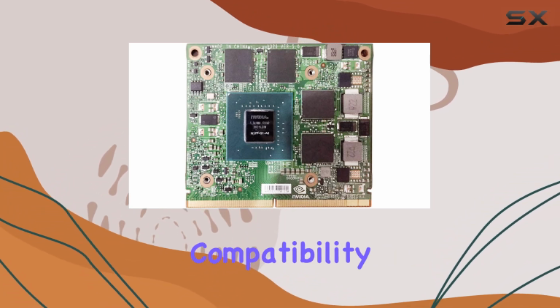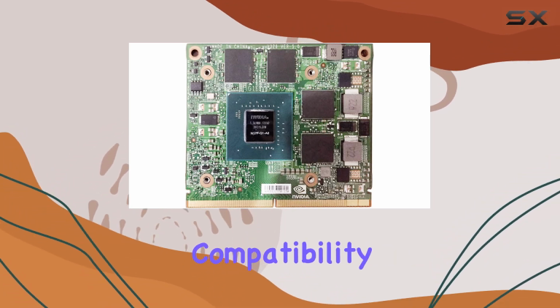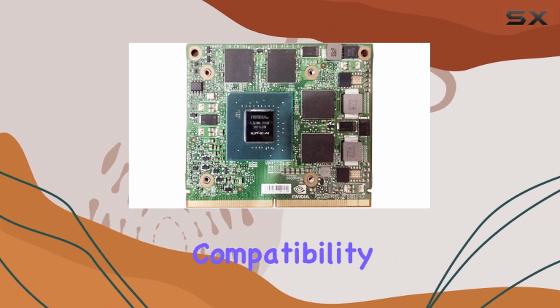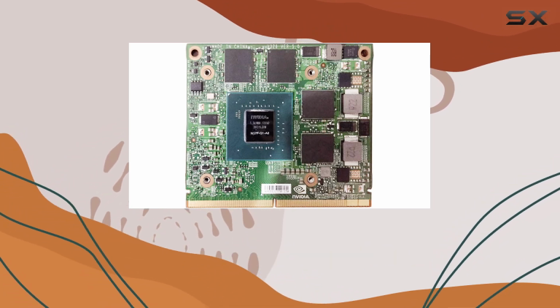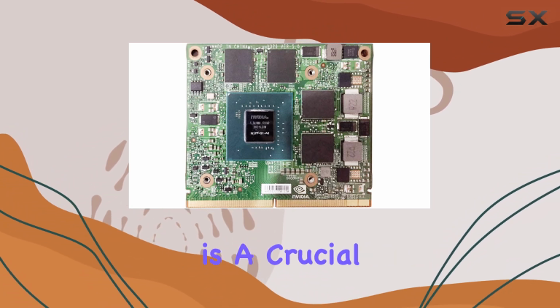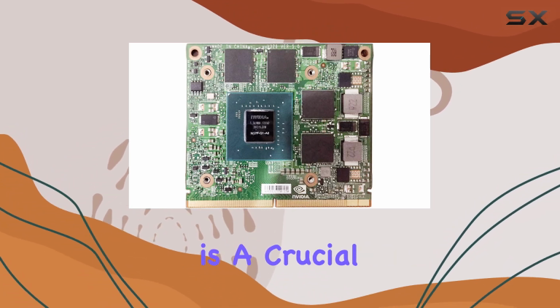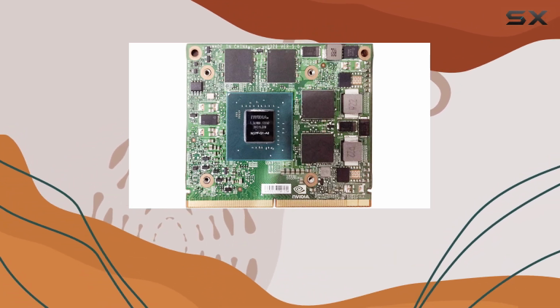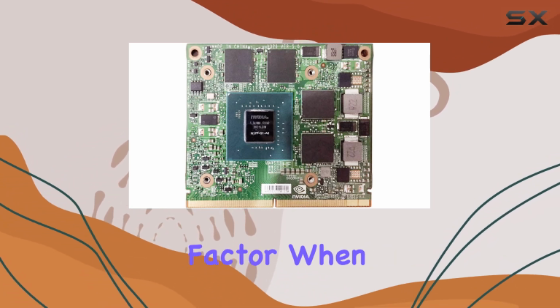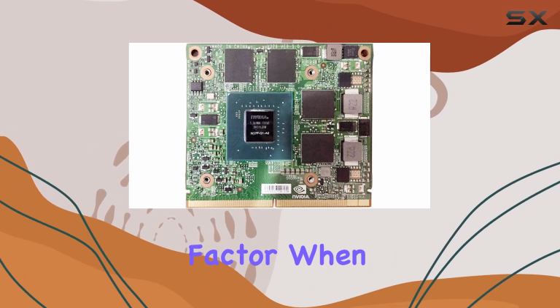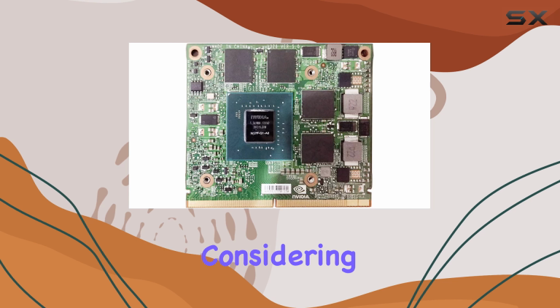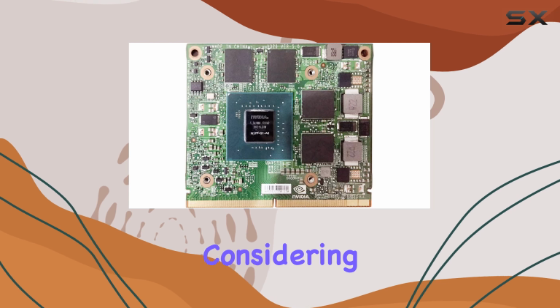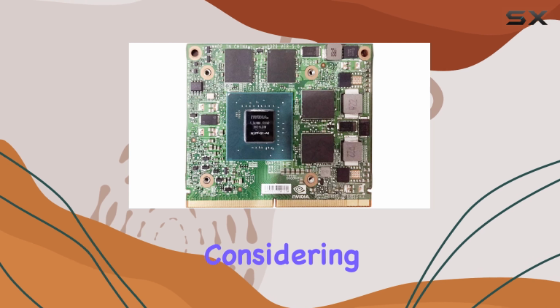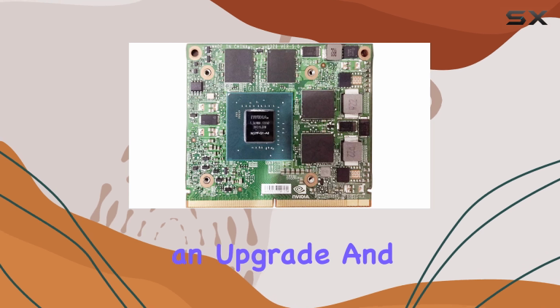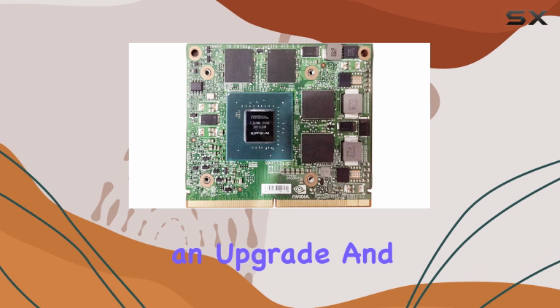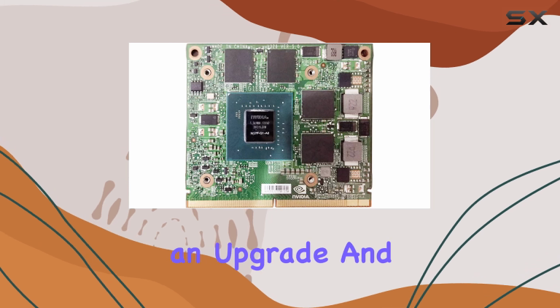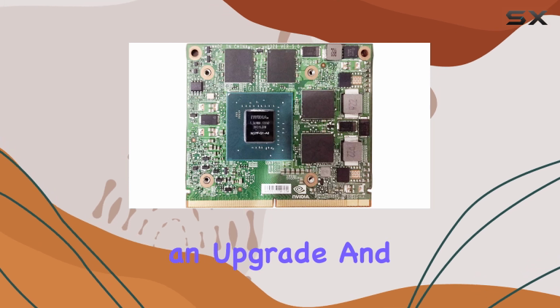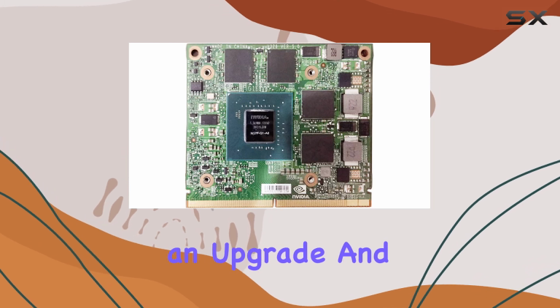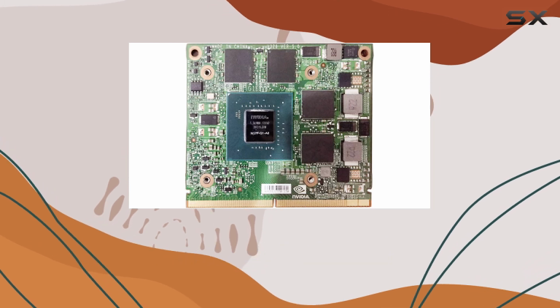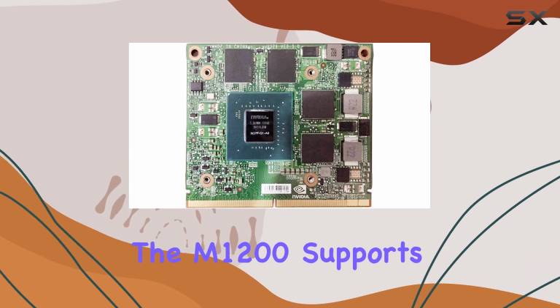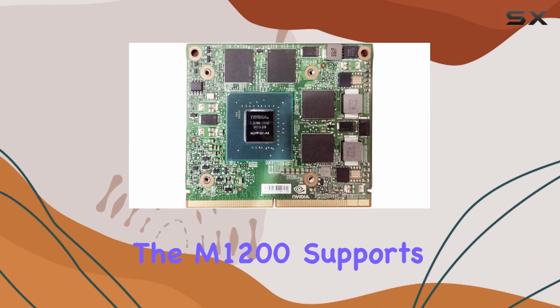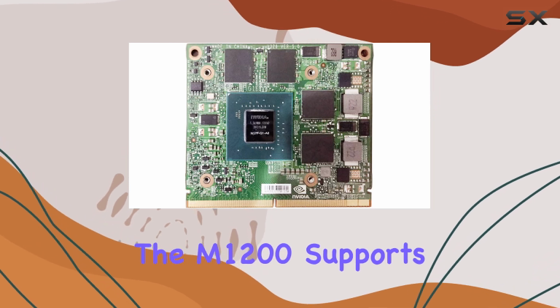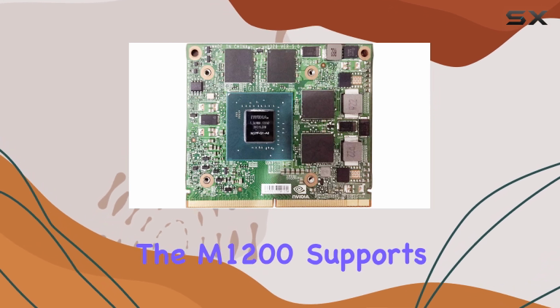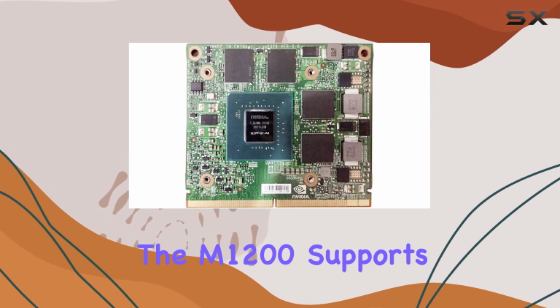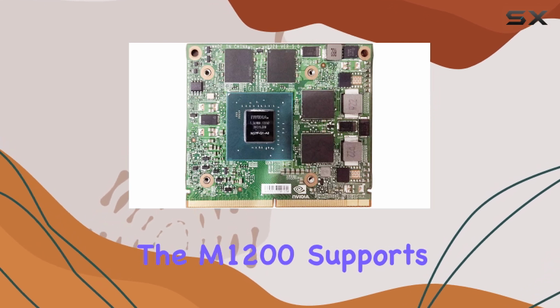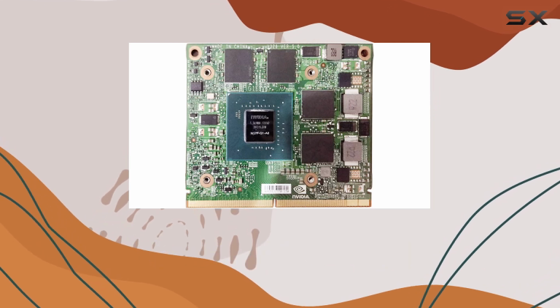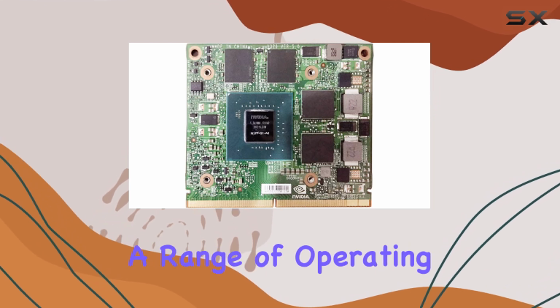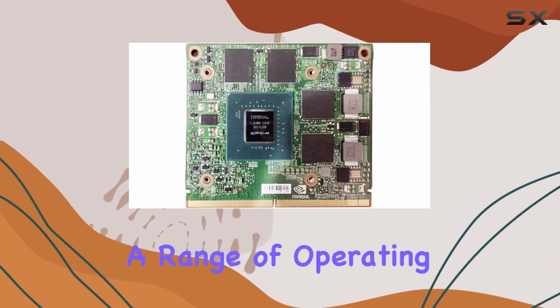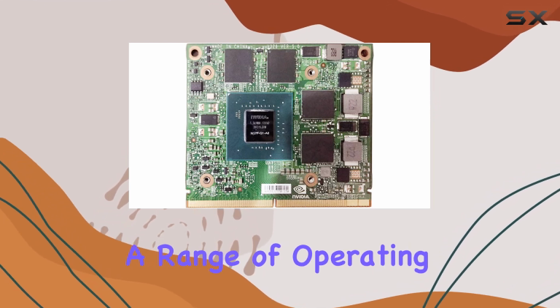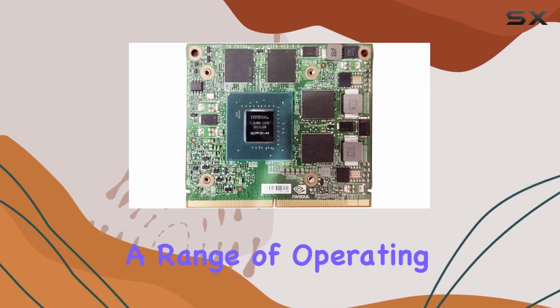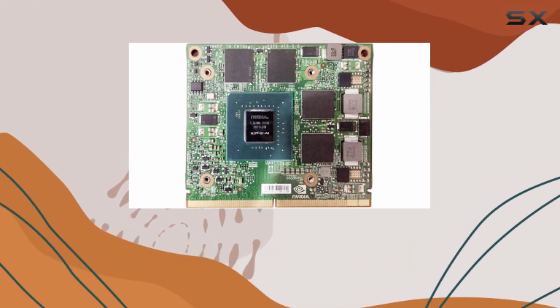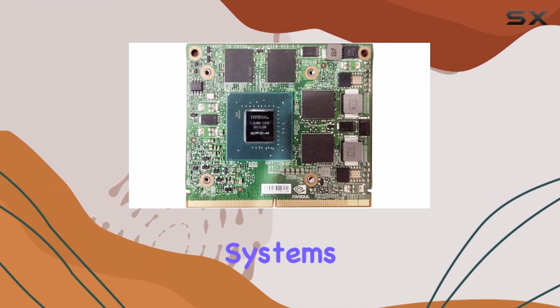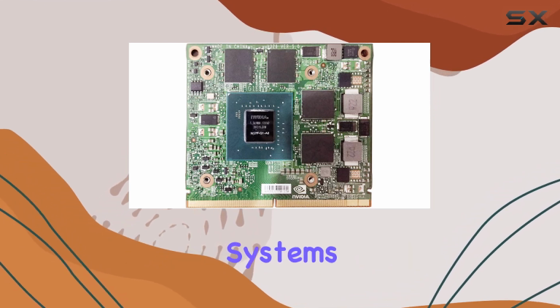Compatibility is a crucial factor when considering an upgrade, and the M1200 supports a range of operating systems.